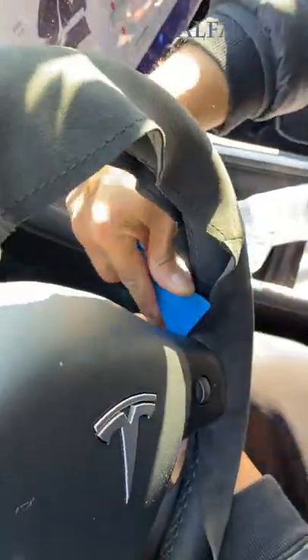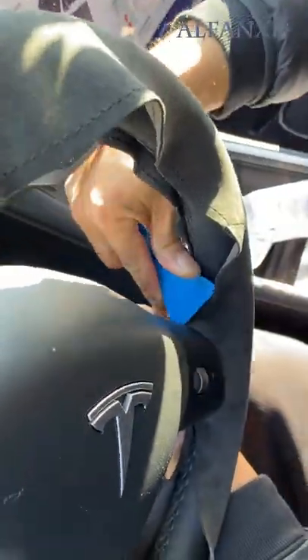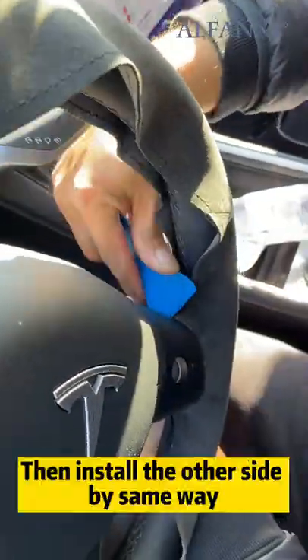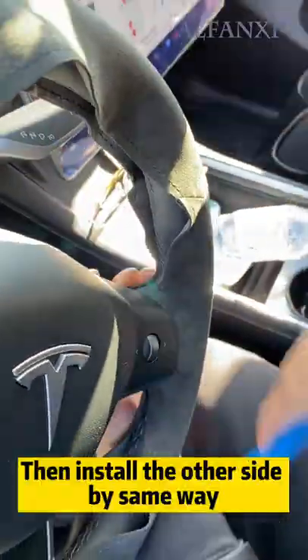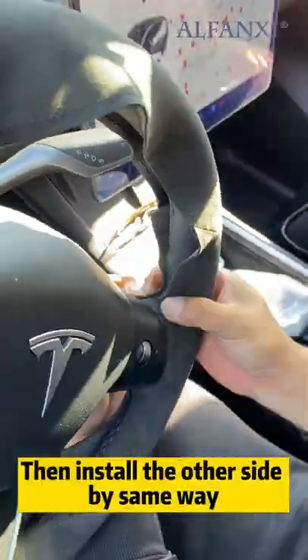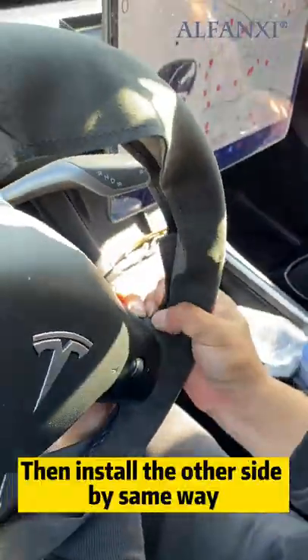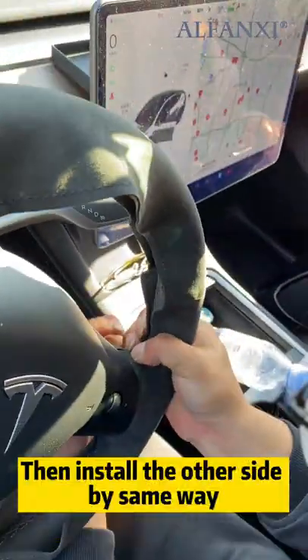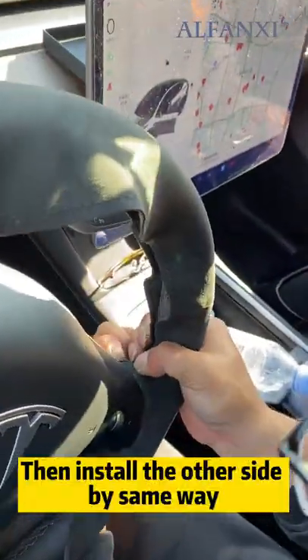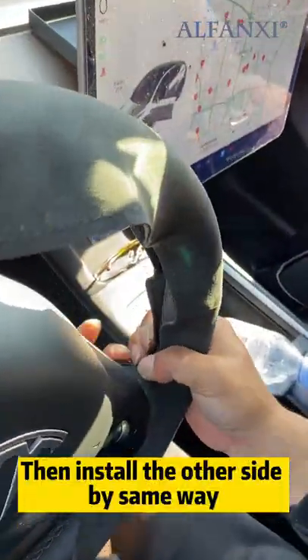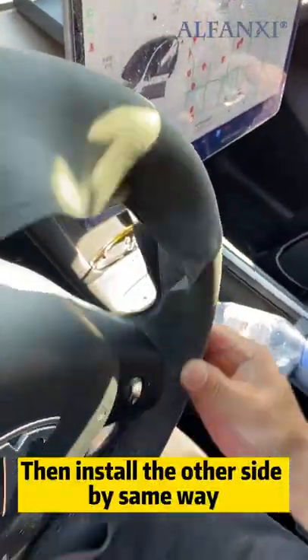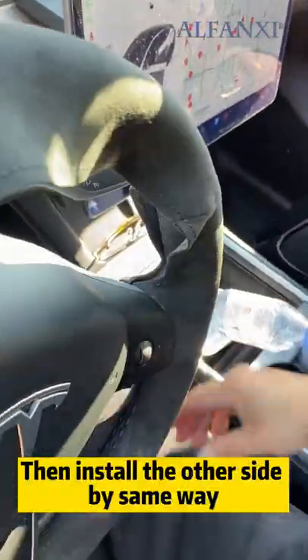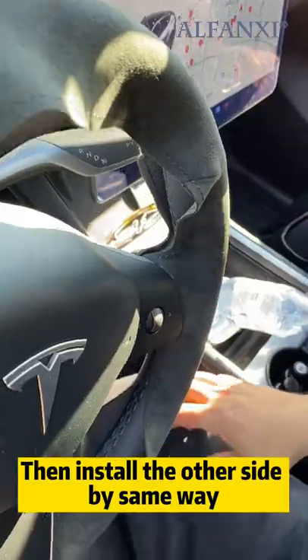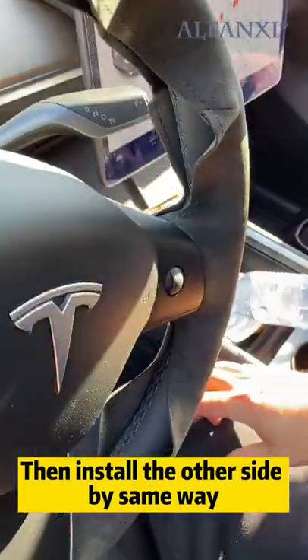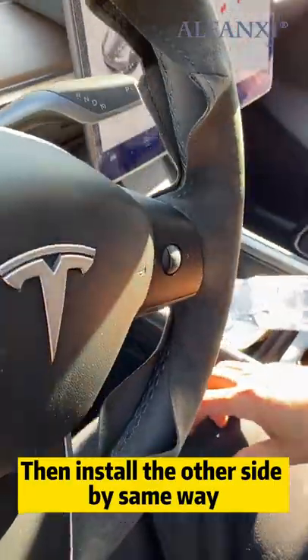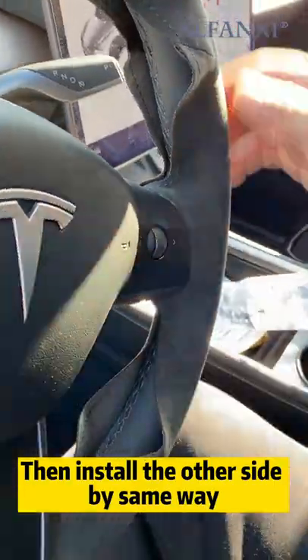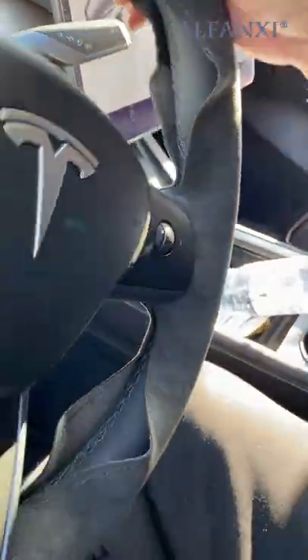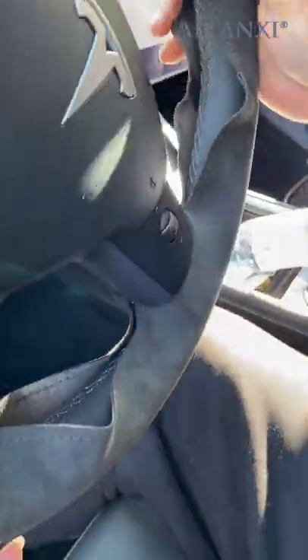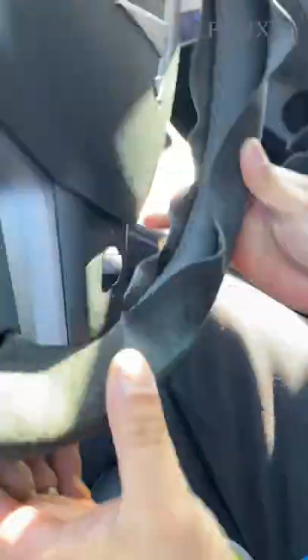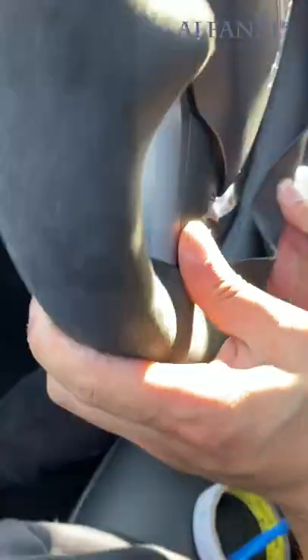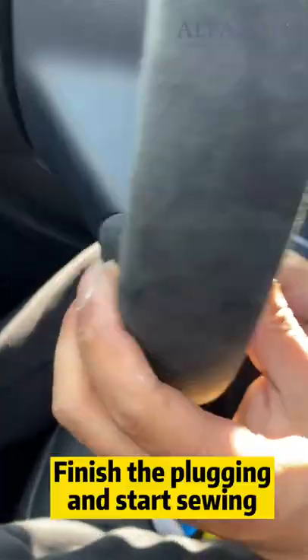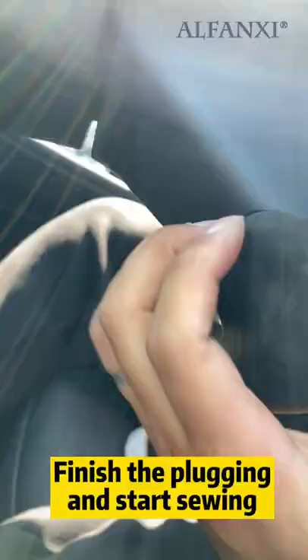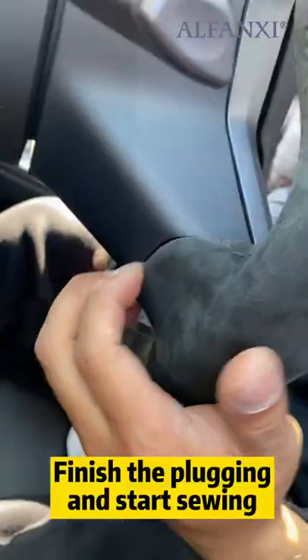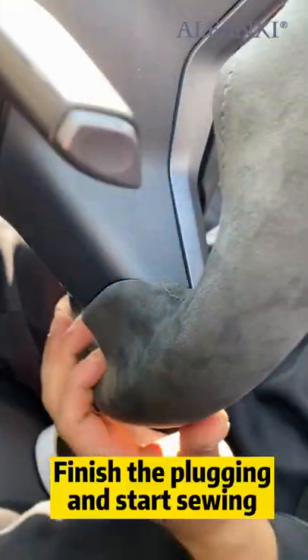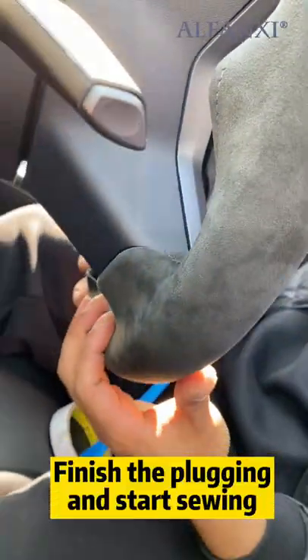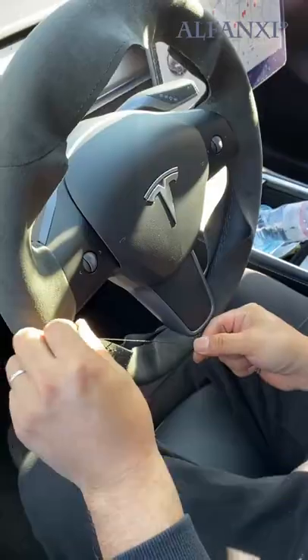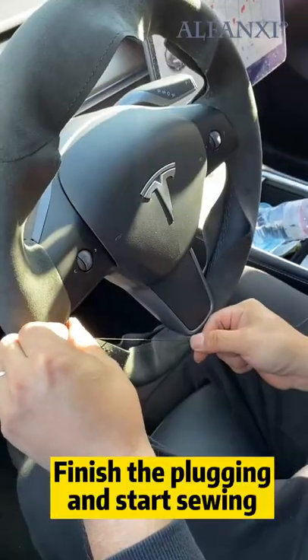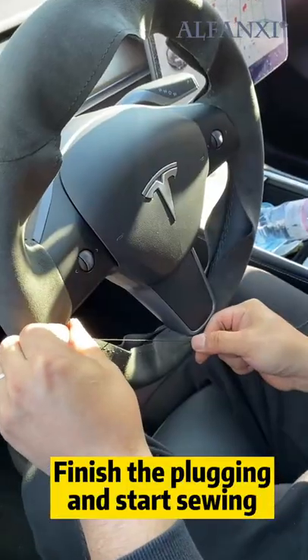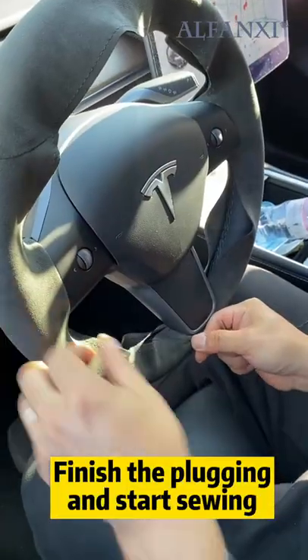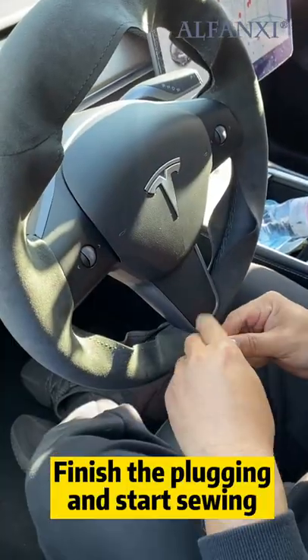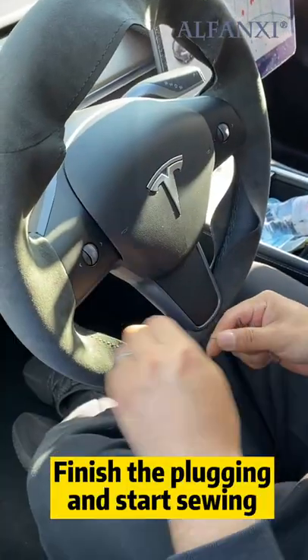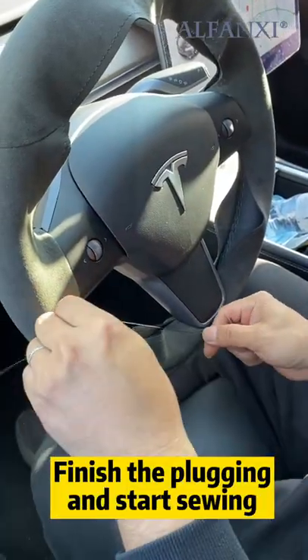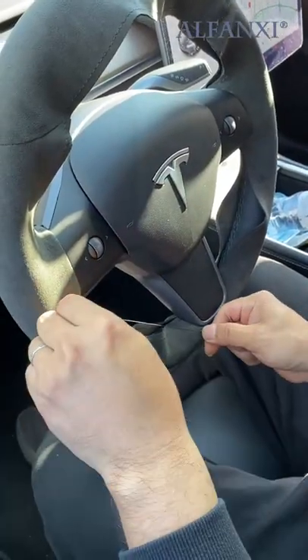Then install the other side the same way. Finish the plugging and start sewing.